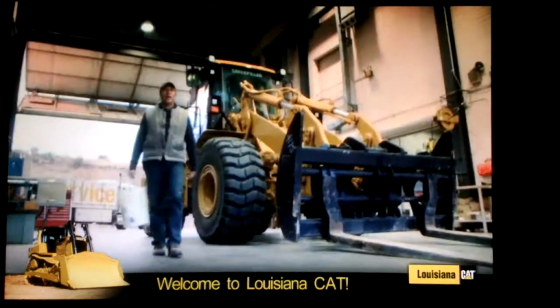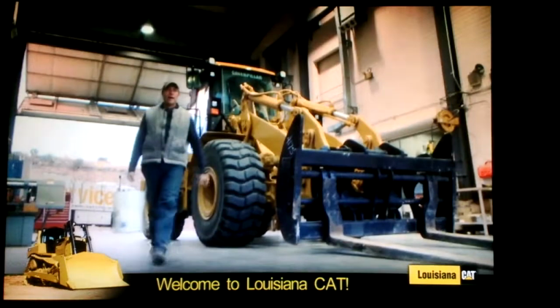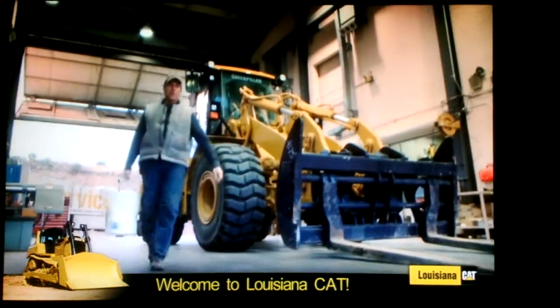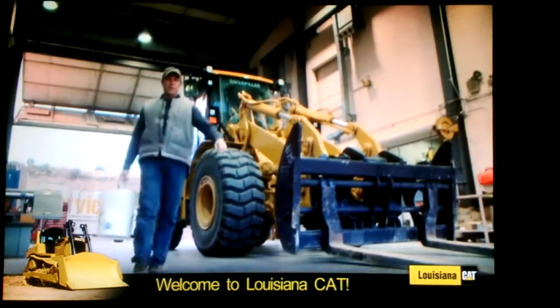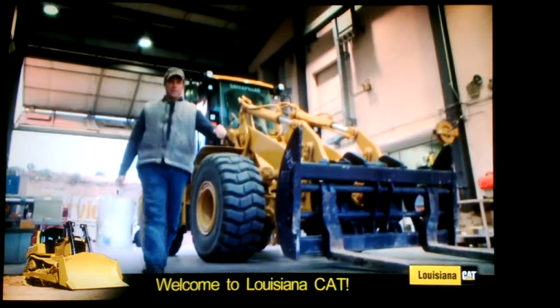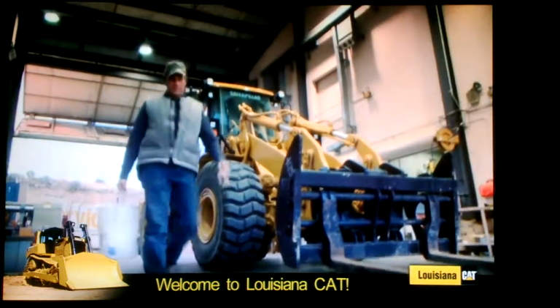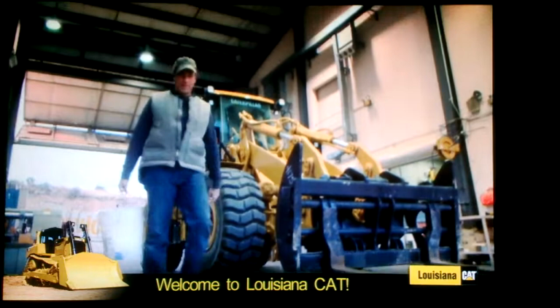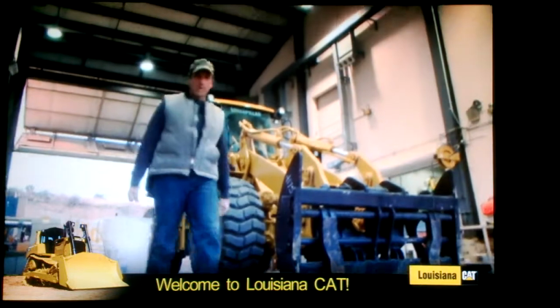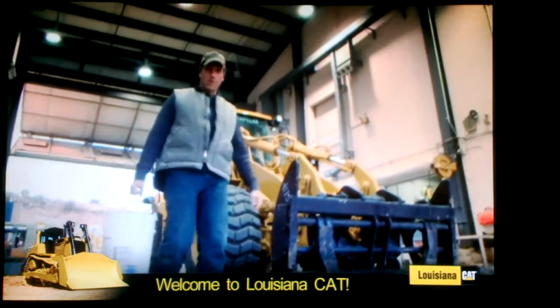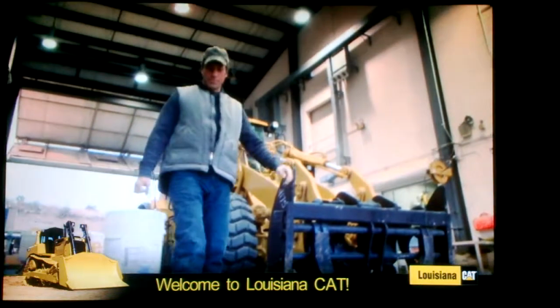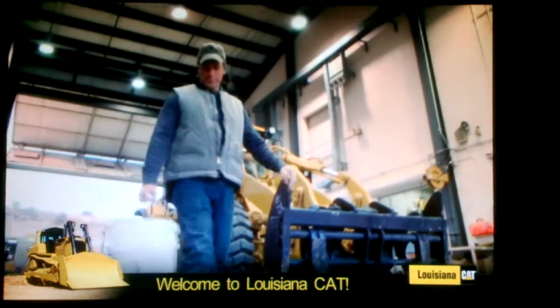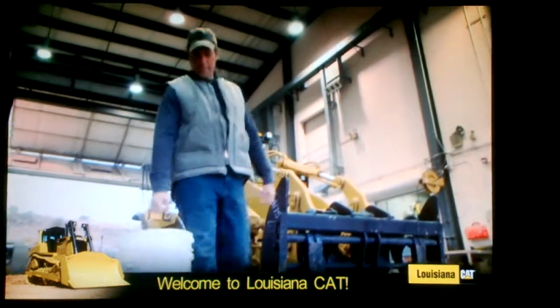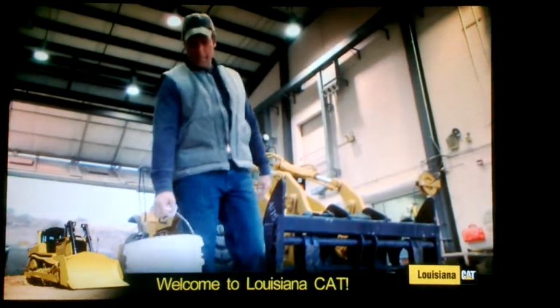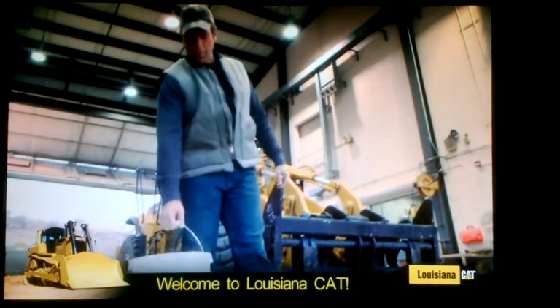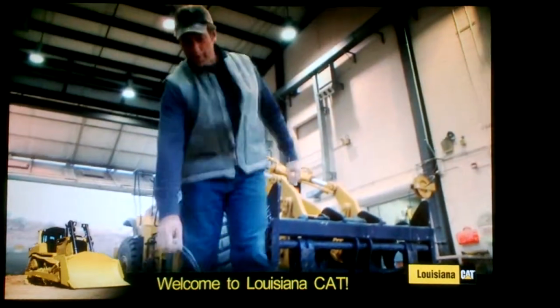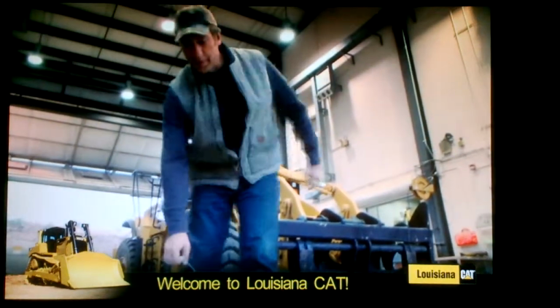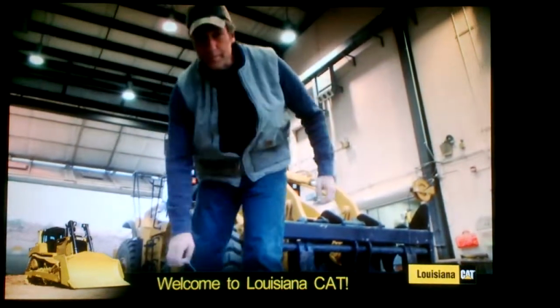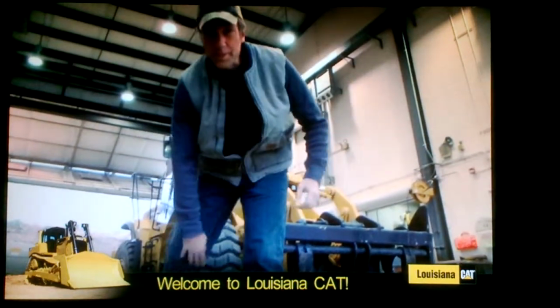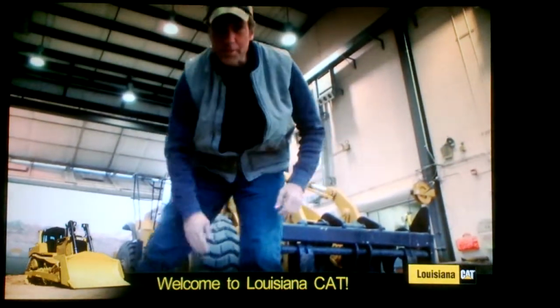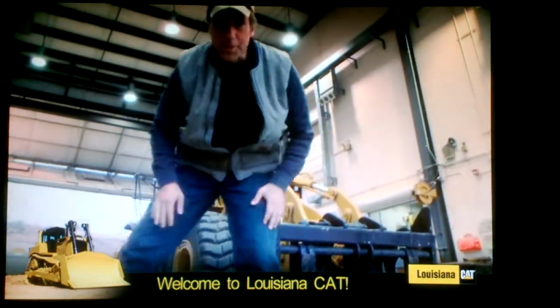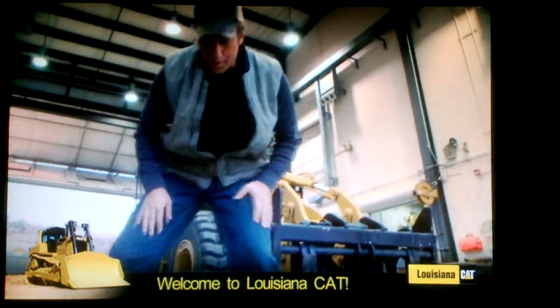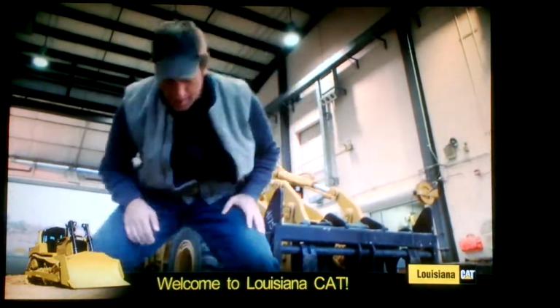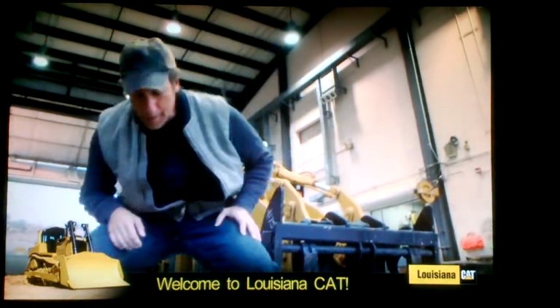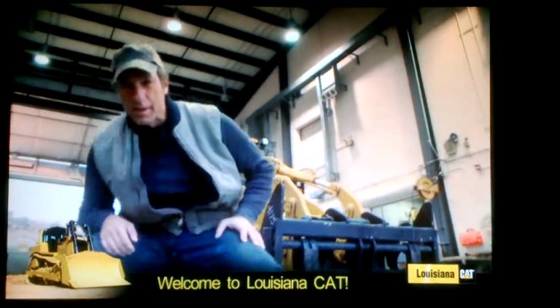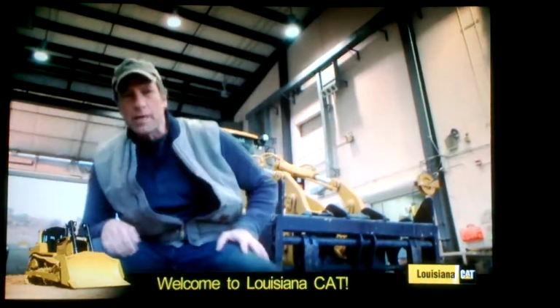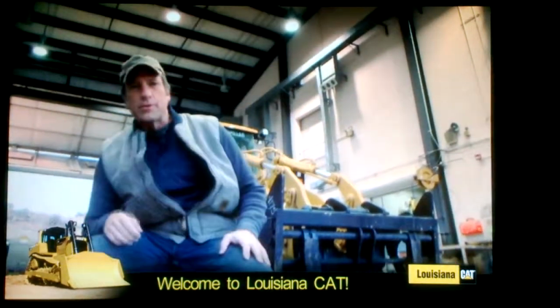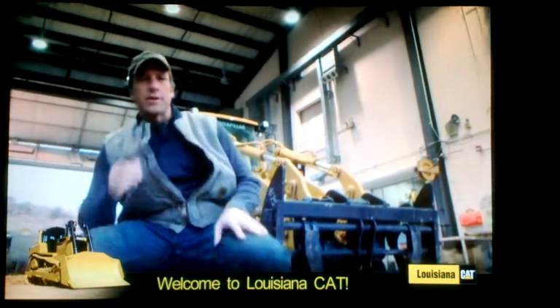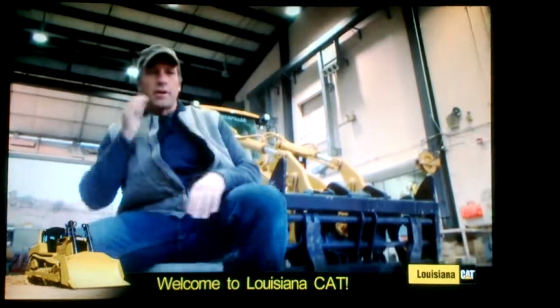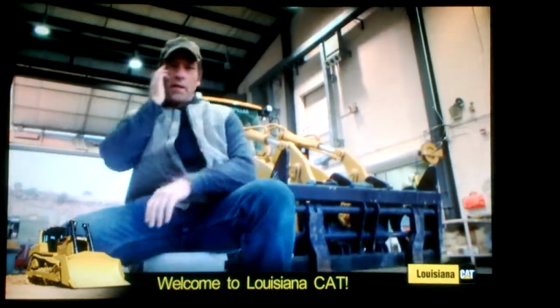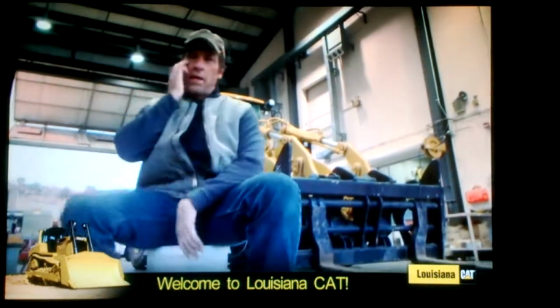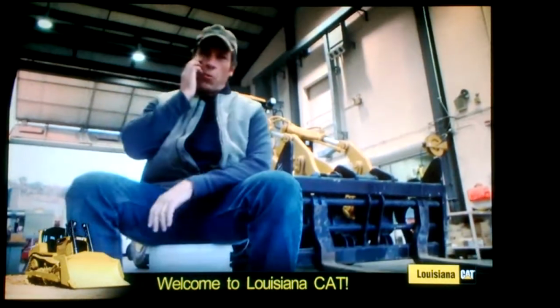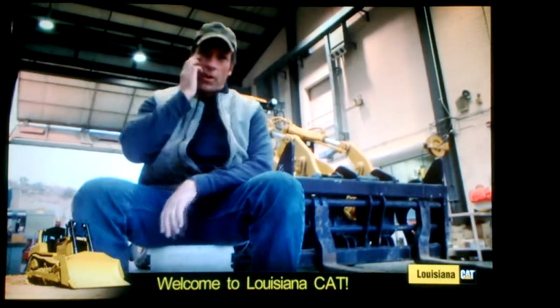How's it going? I'm Mike Rowe. I work on a TV show about dirt and work.